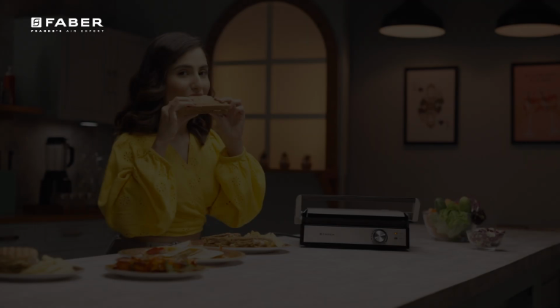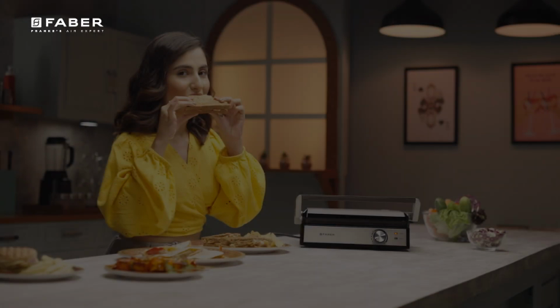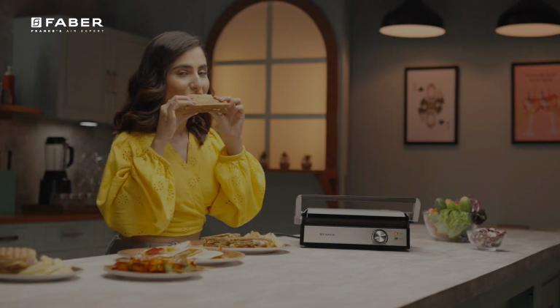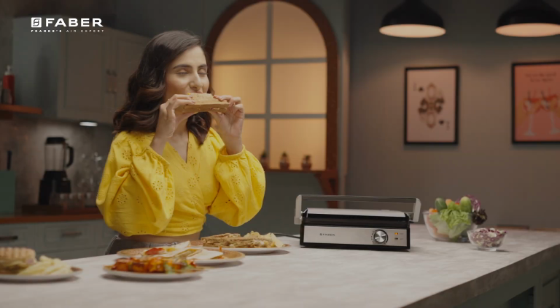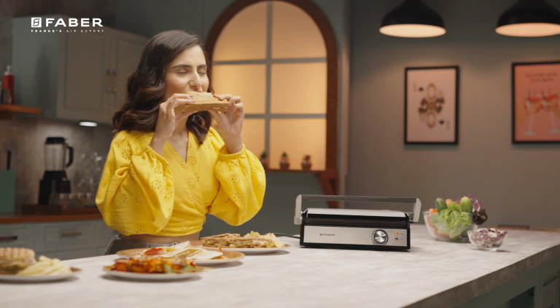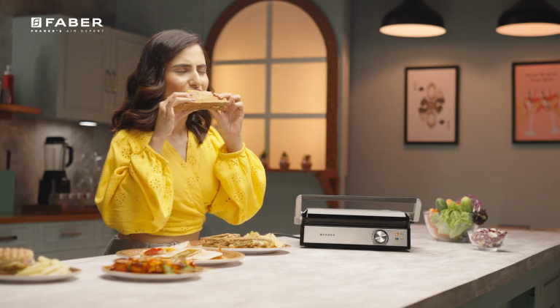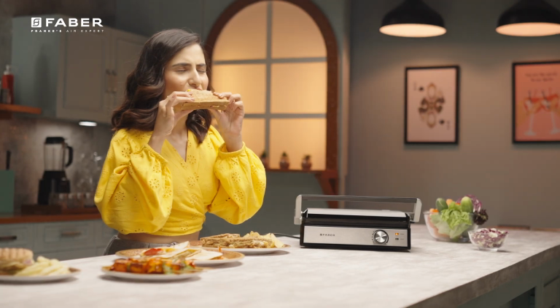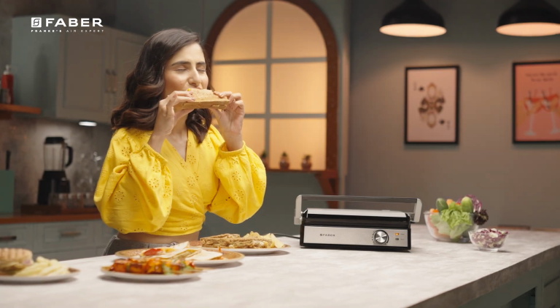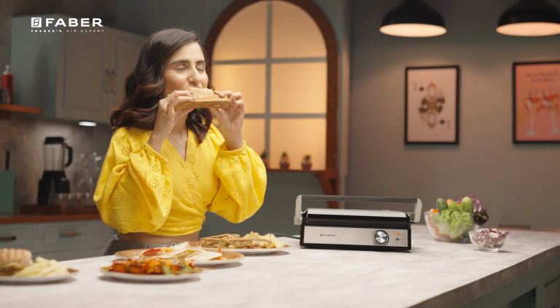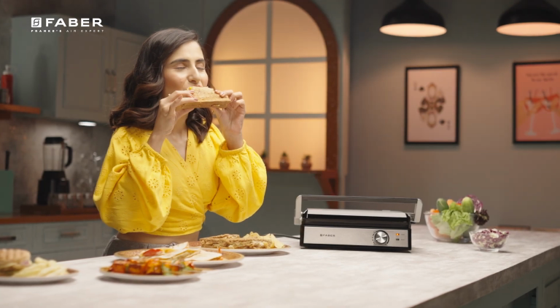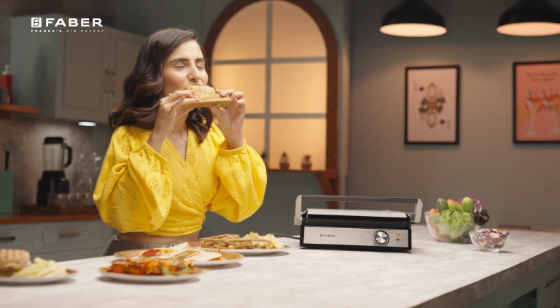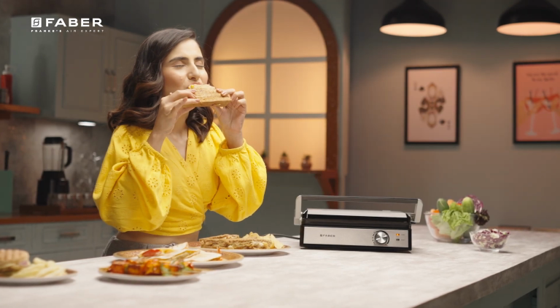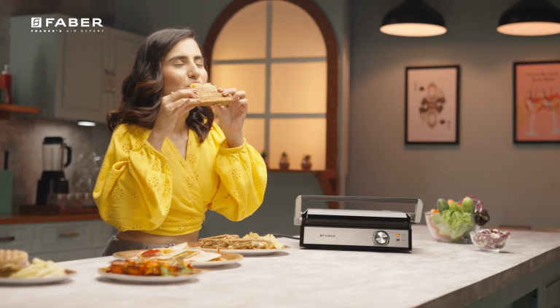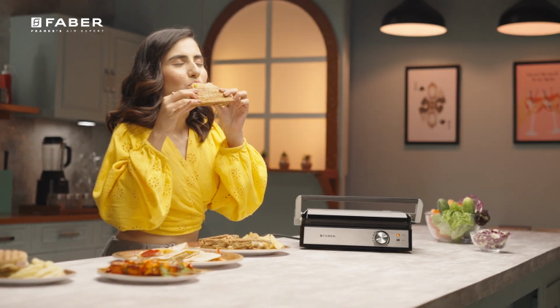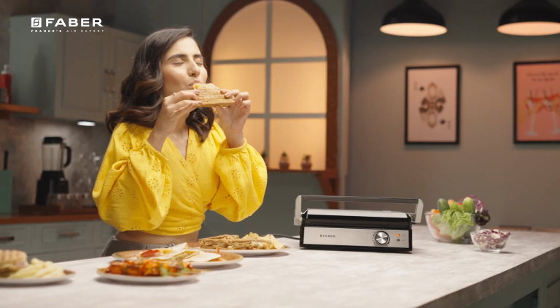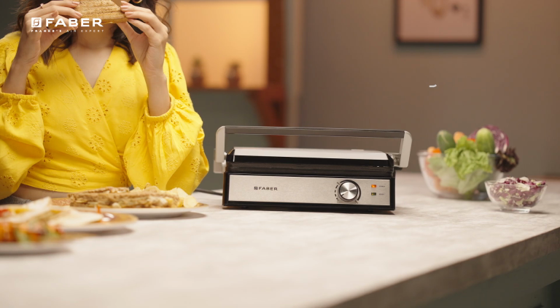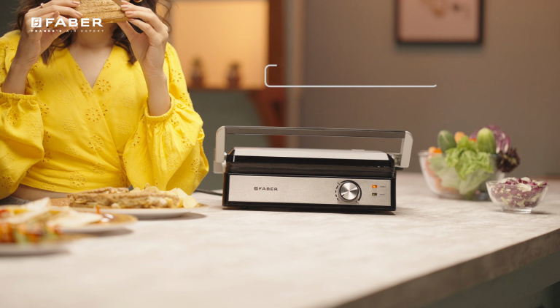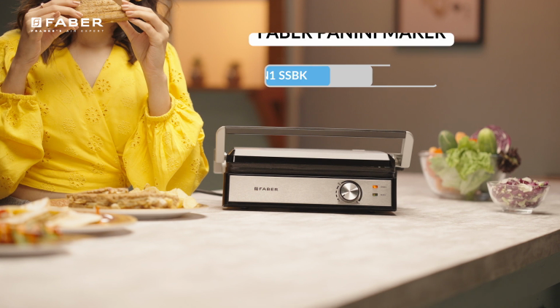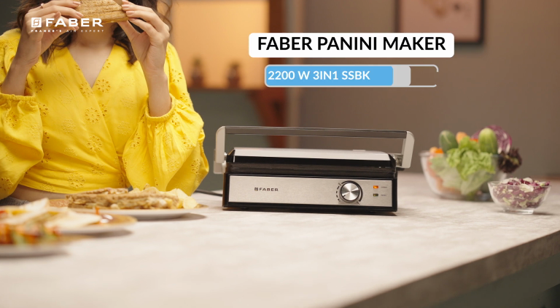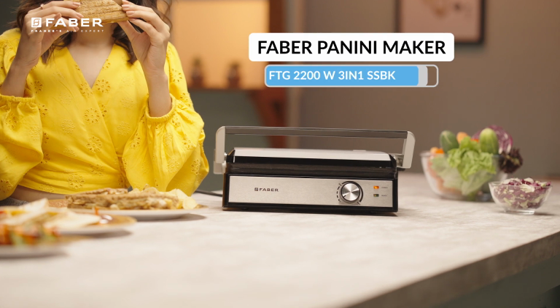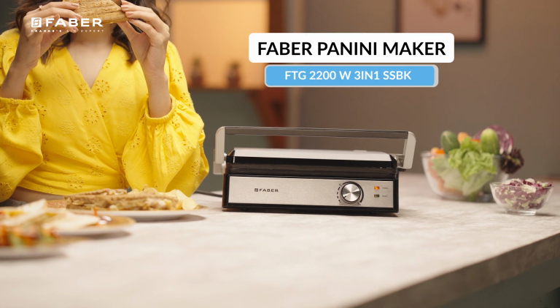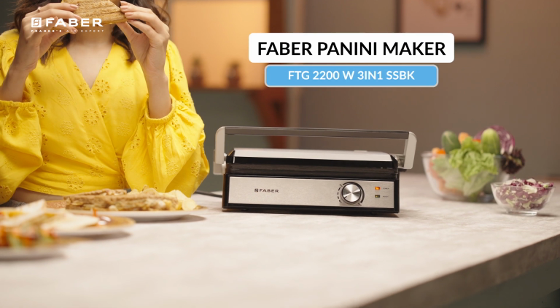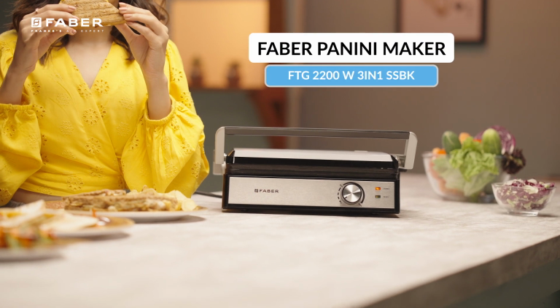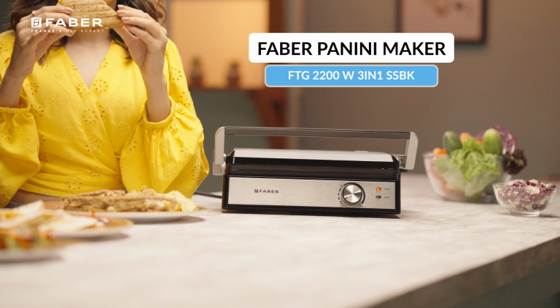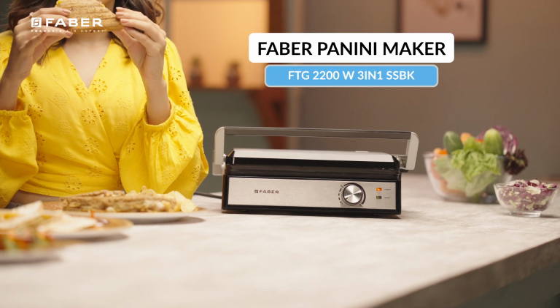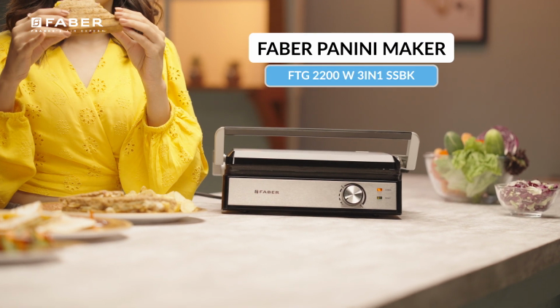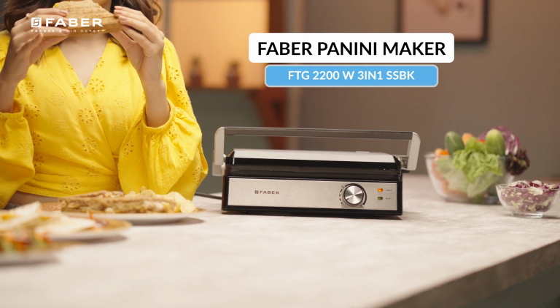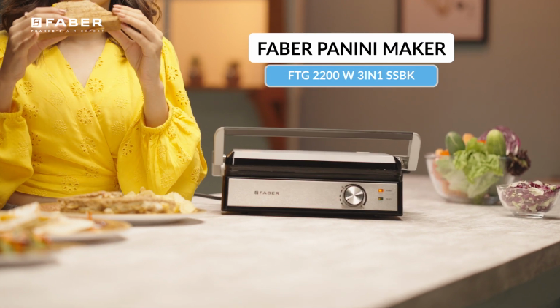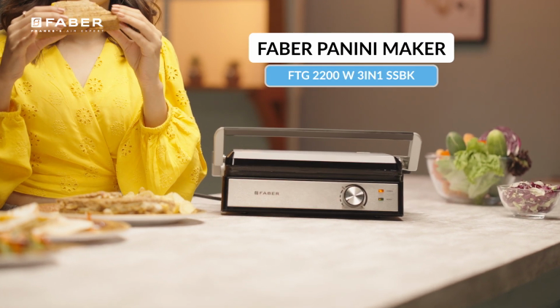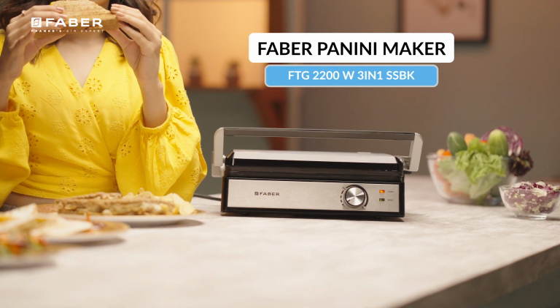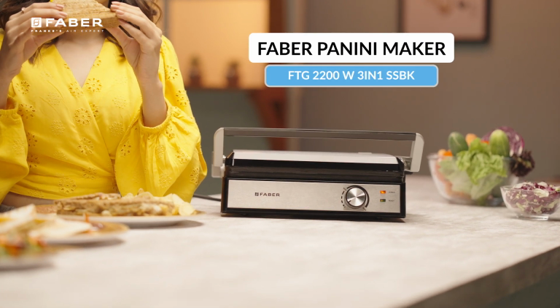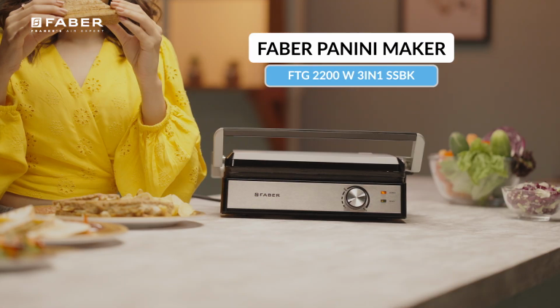Farber's Panini Maker is a toast to taste. Go ahead and order now.